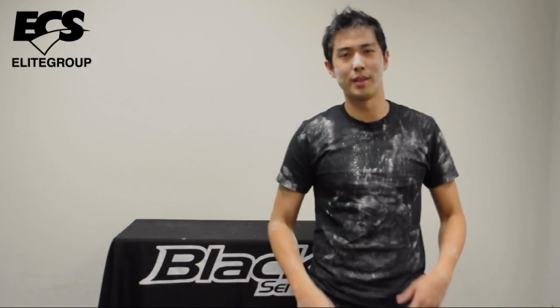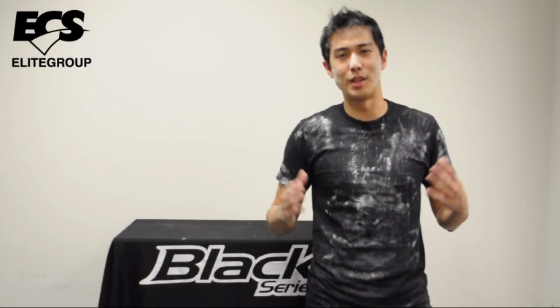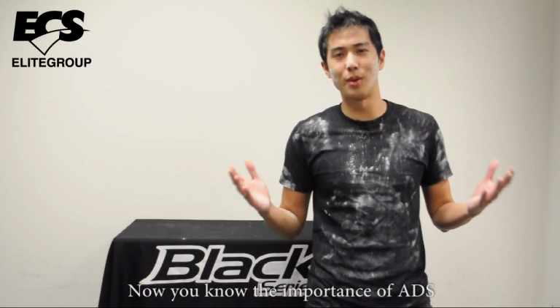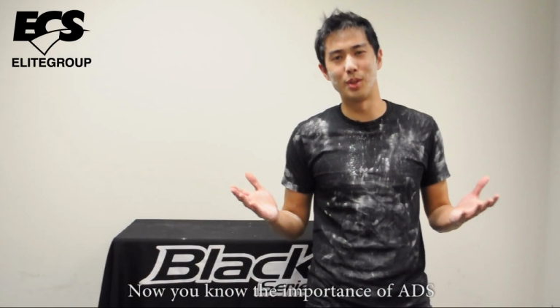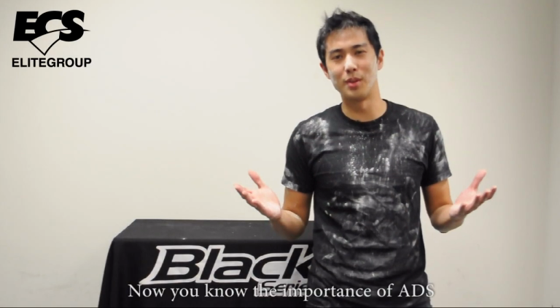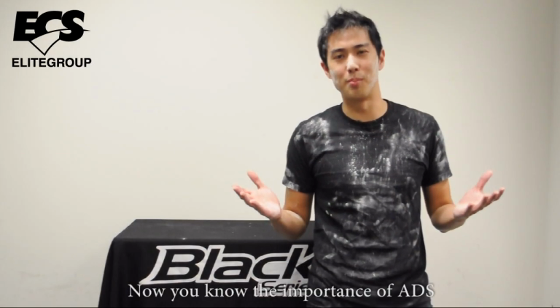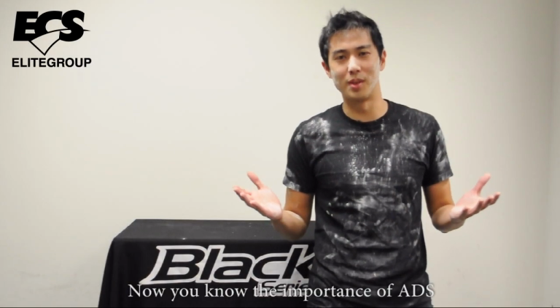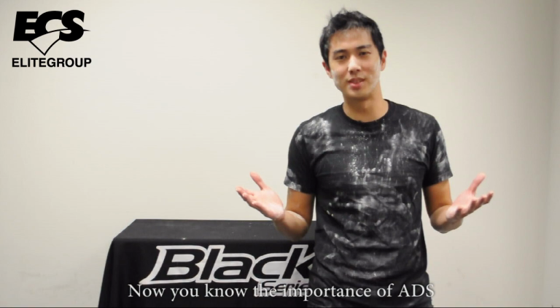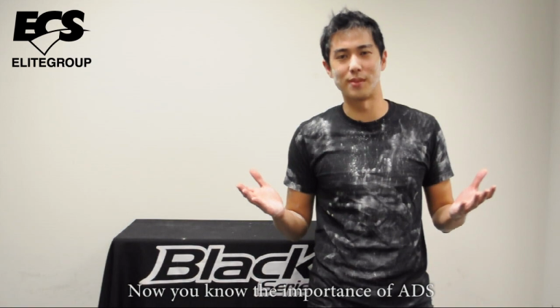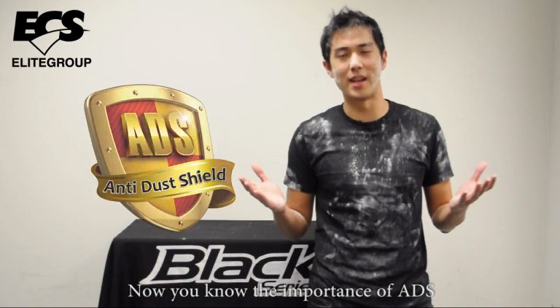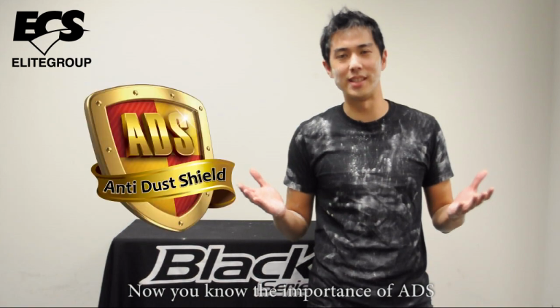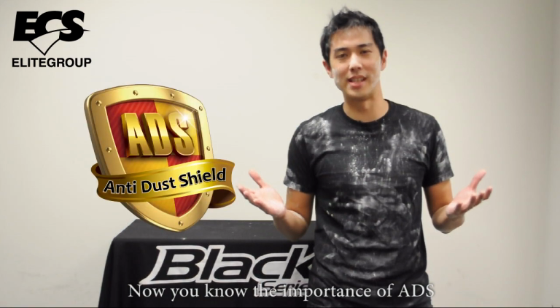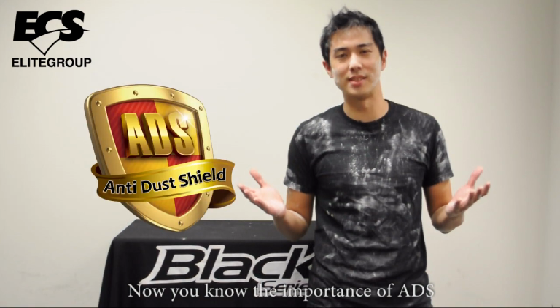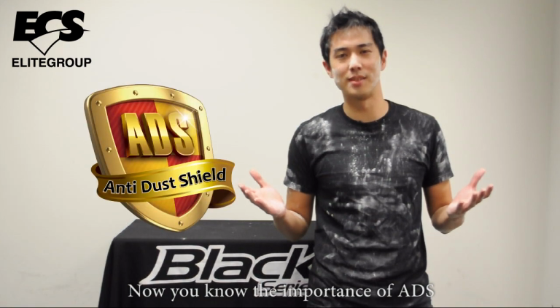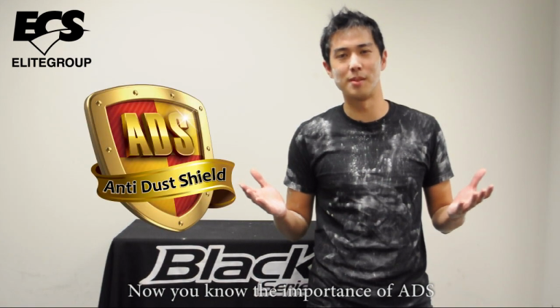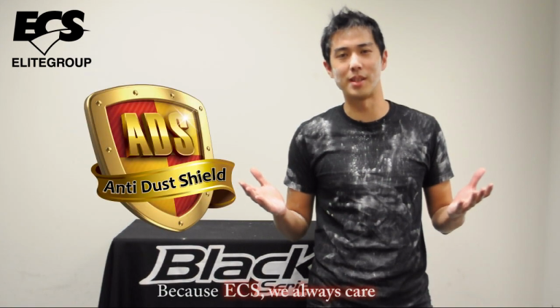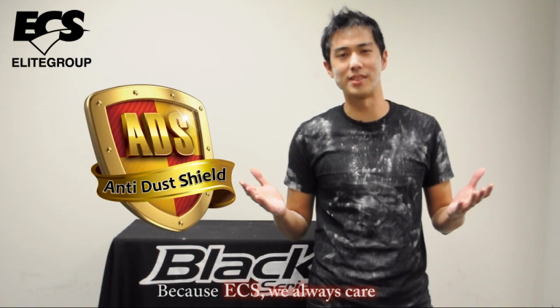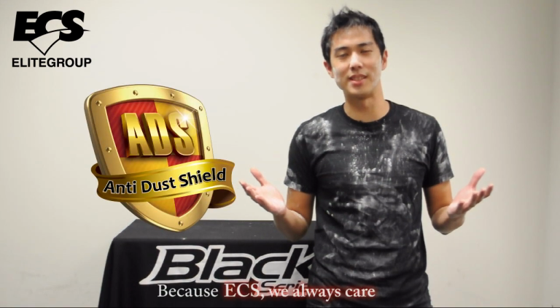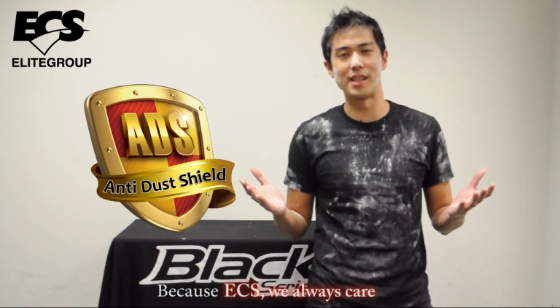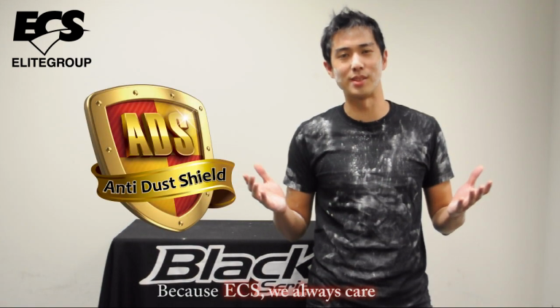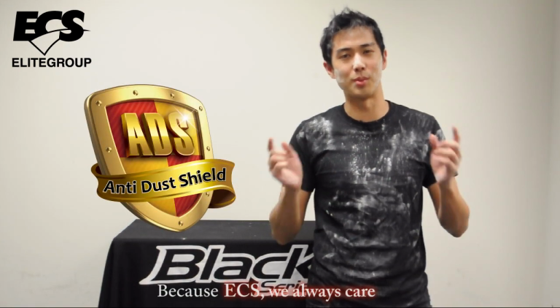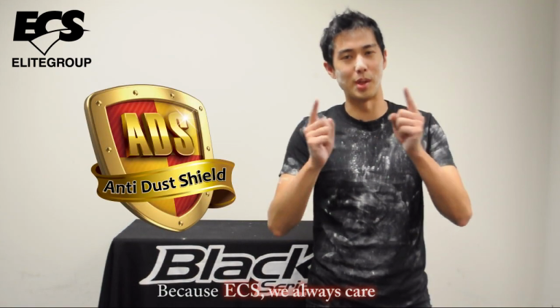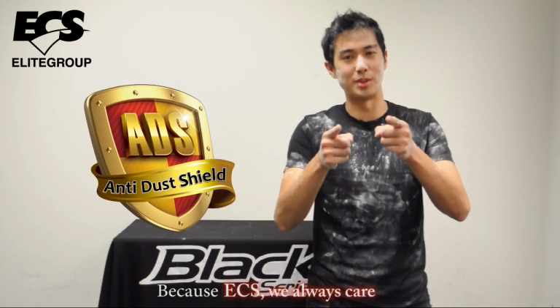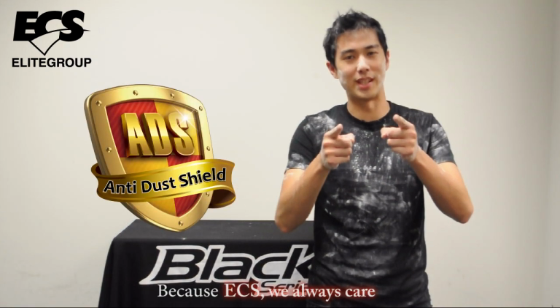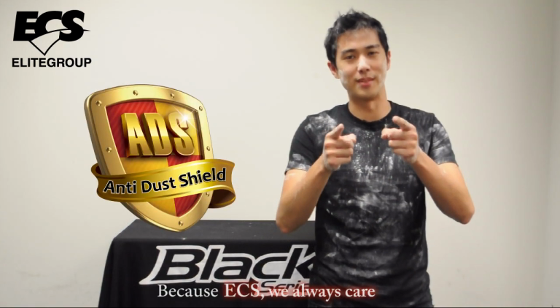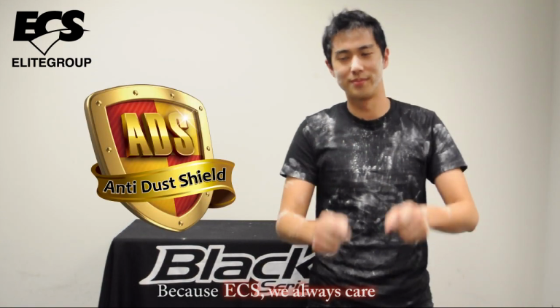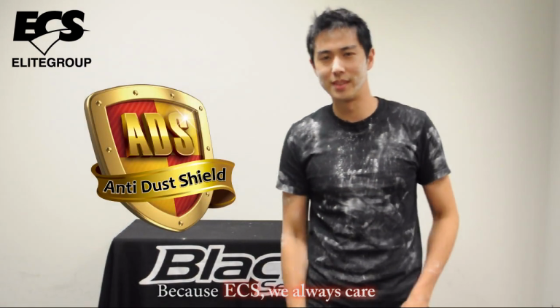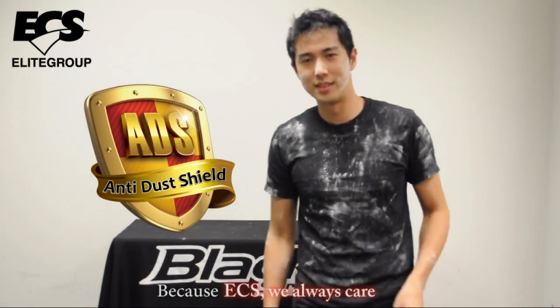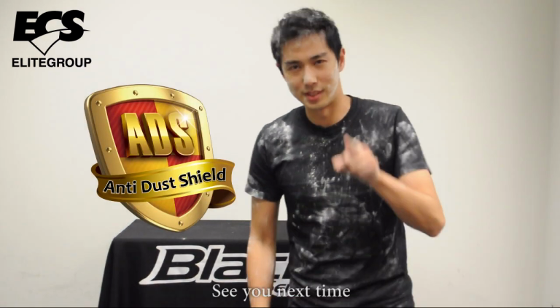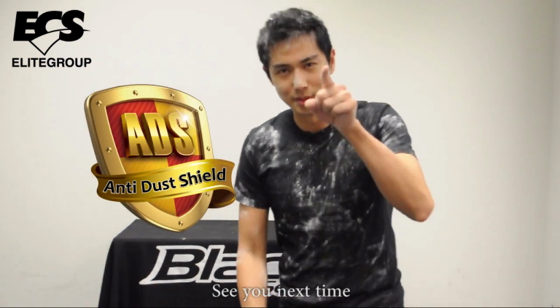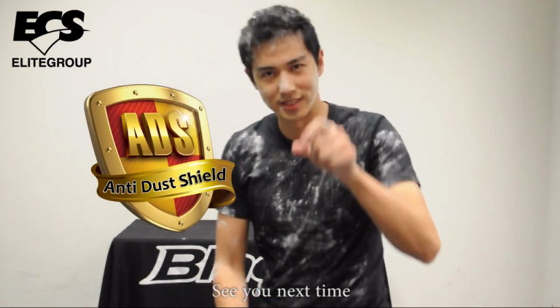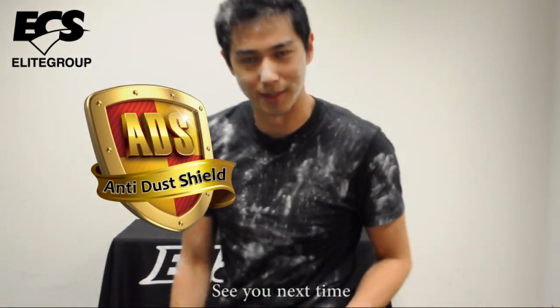Now you know the importance of ADS, because ECS — we always can. See you next time.